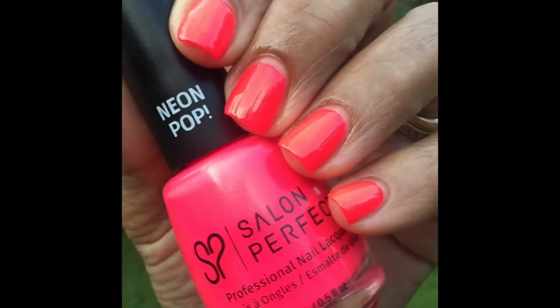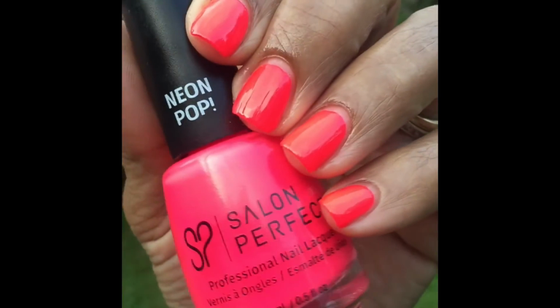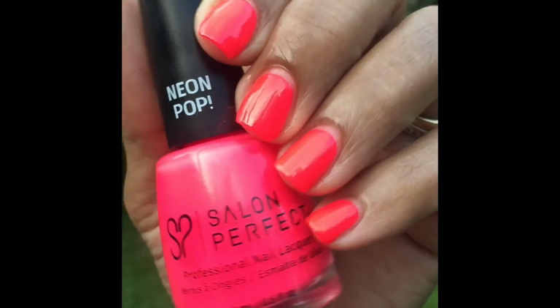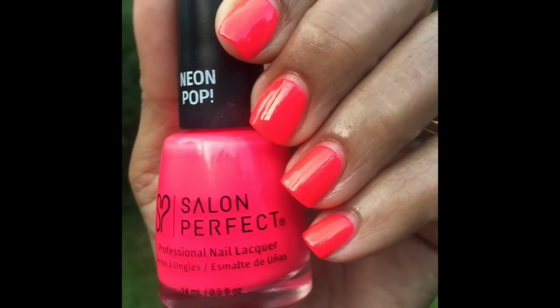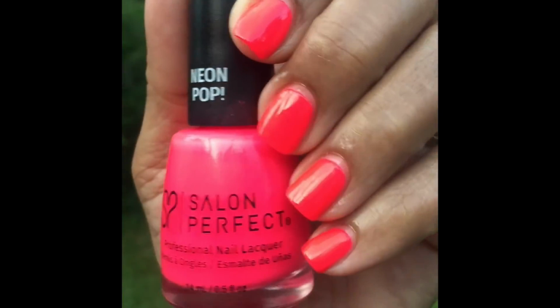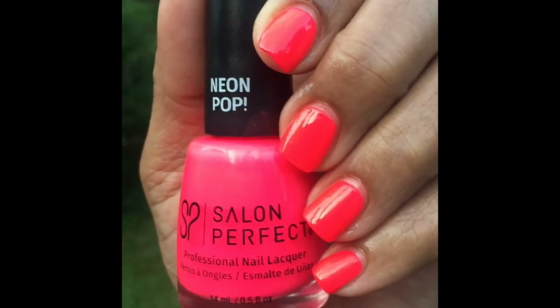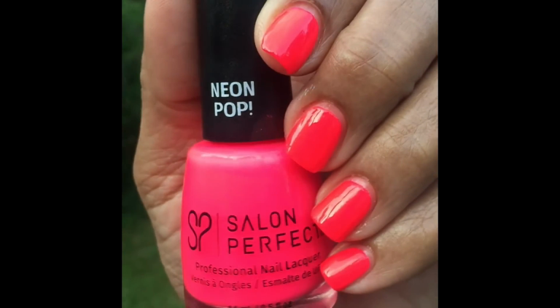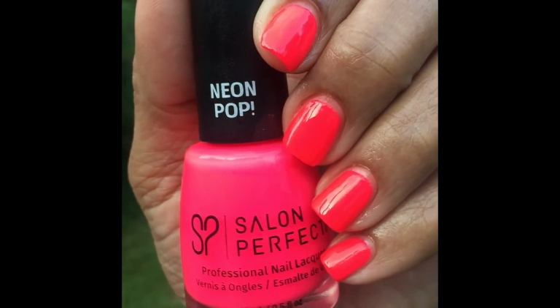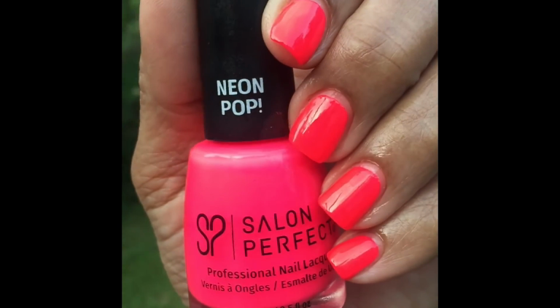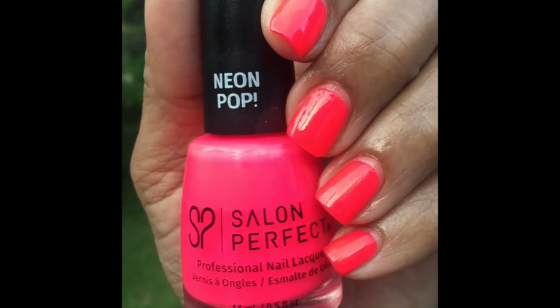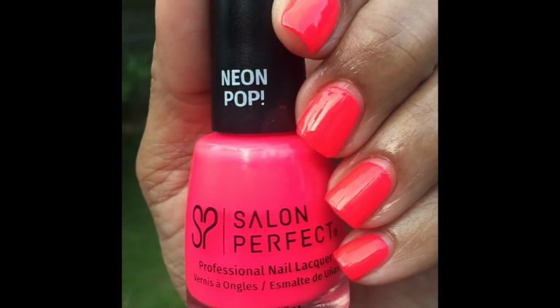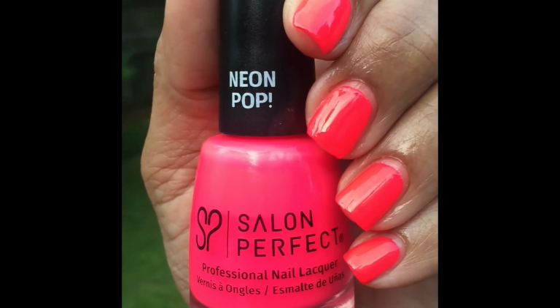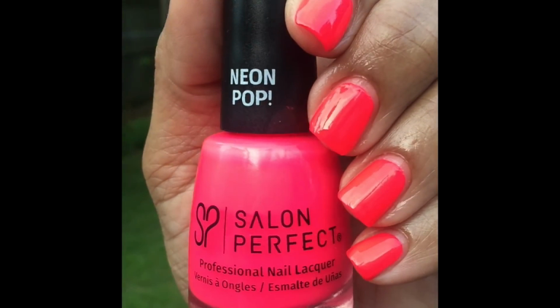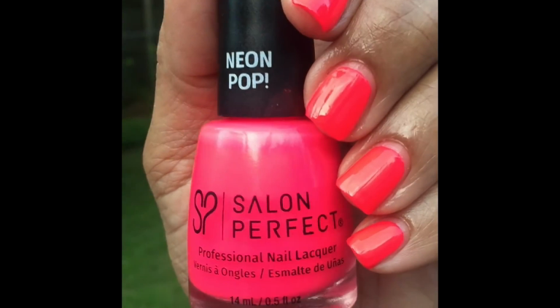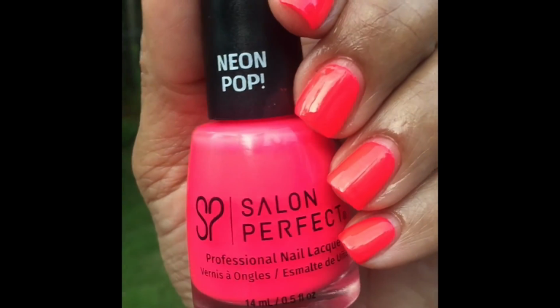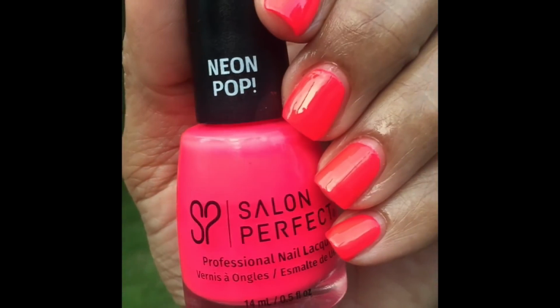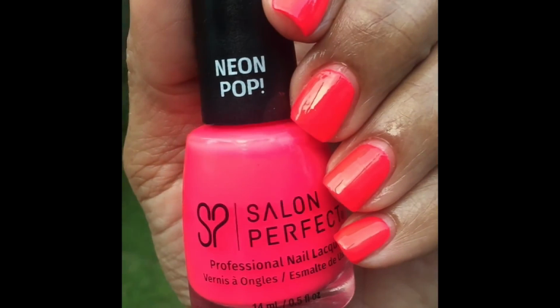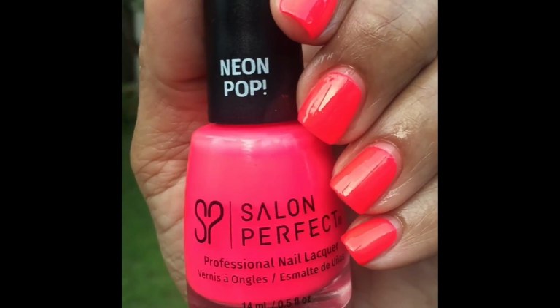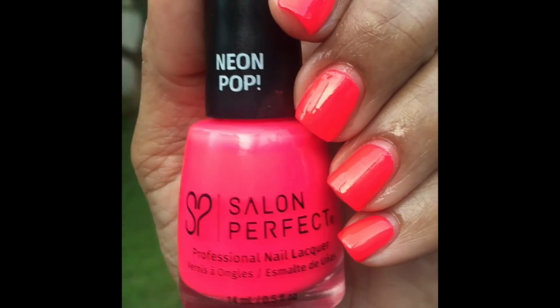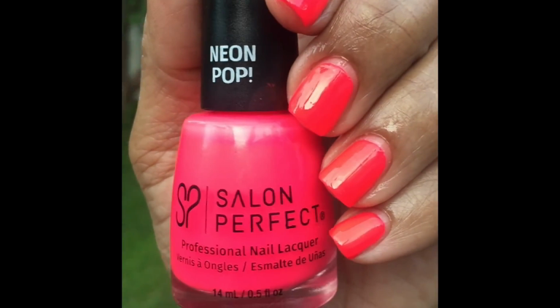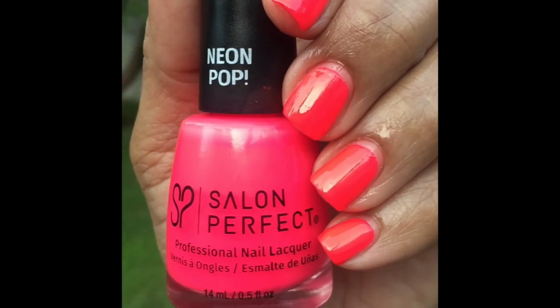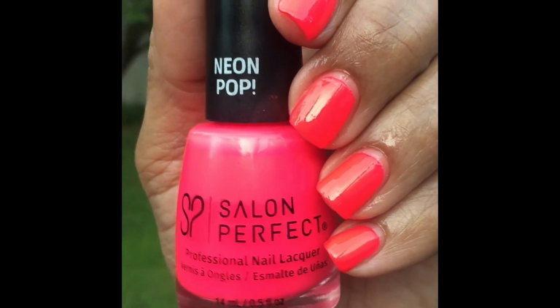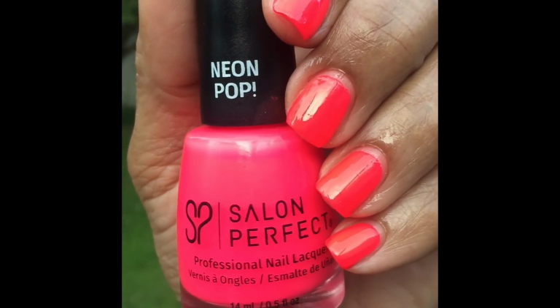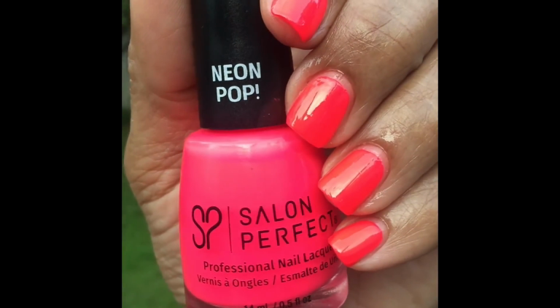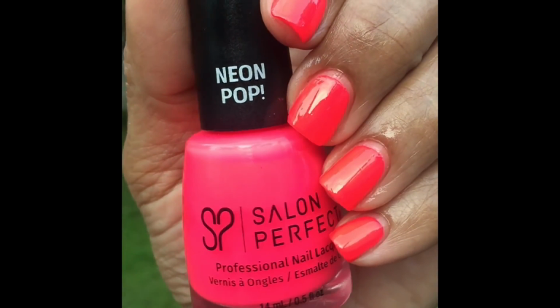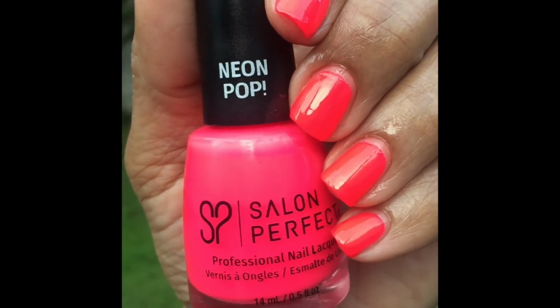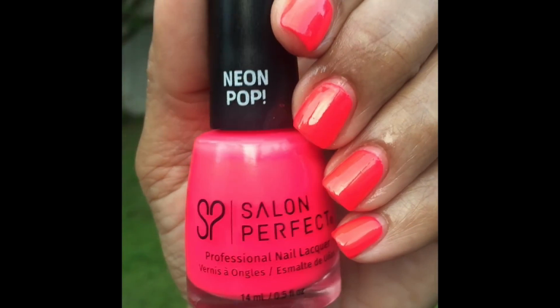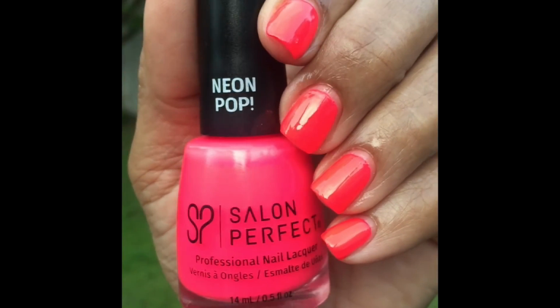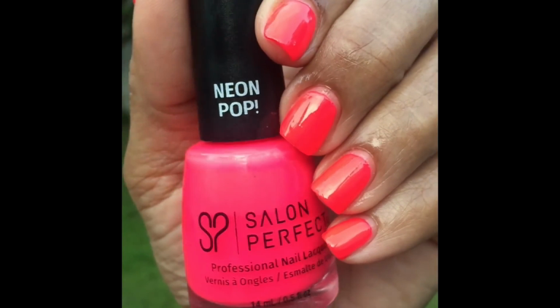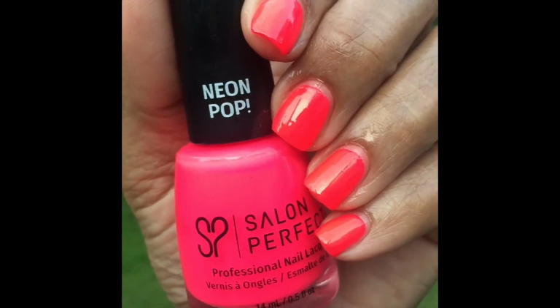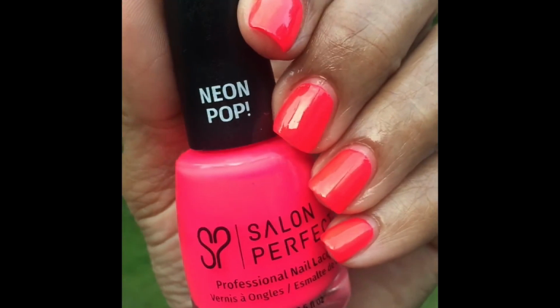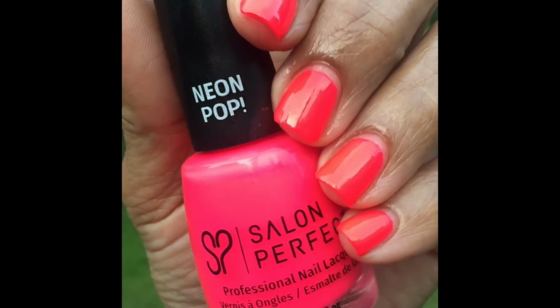So guys, that is it for my nail of the day. I hope you liked this video and I will see you in the next one.